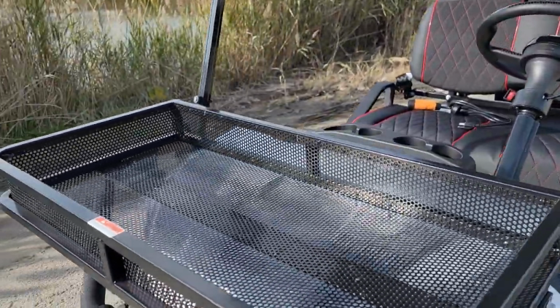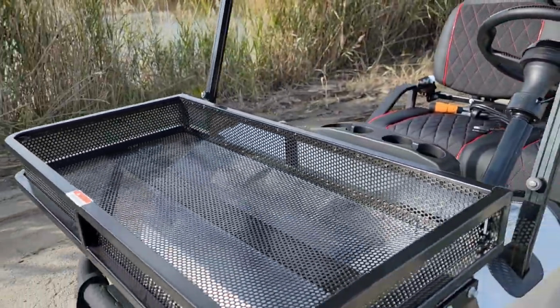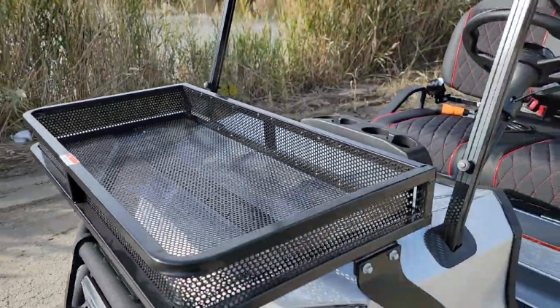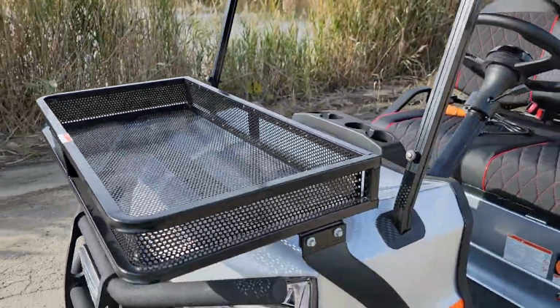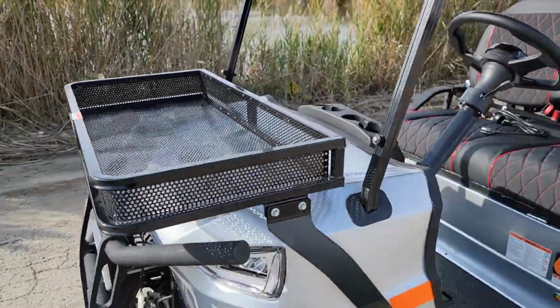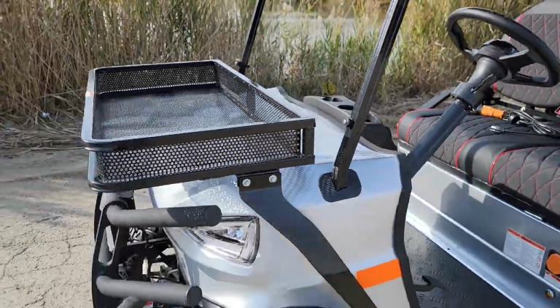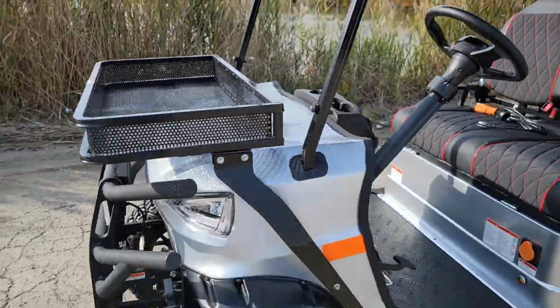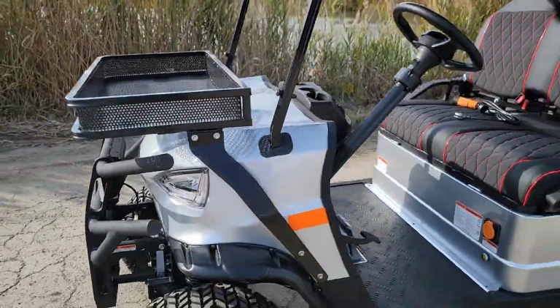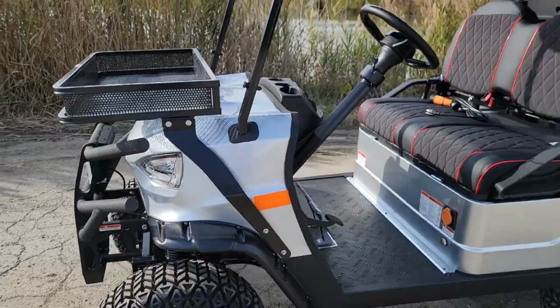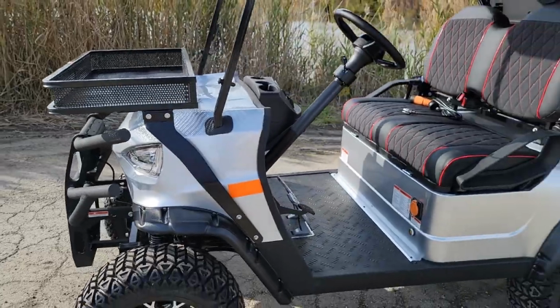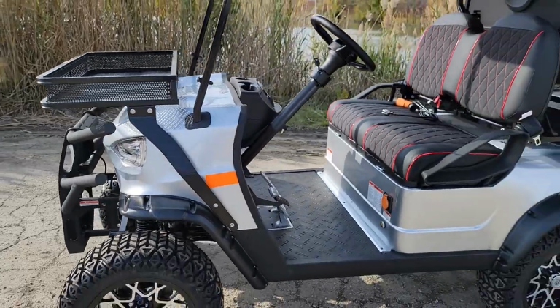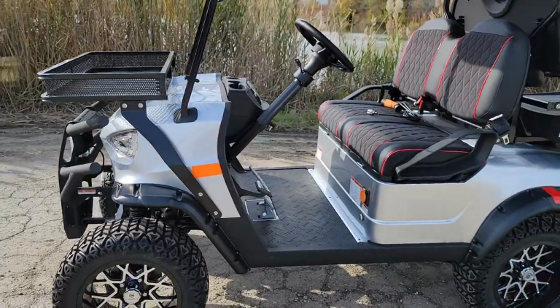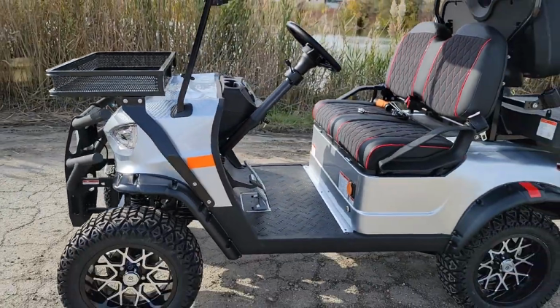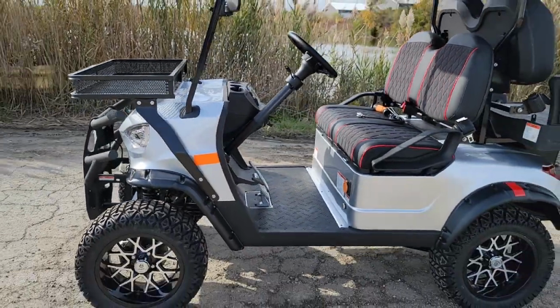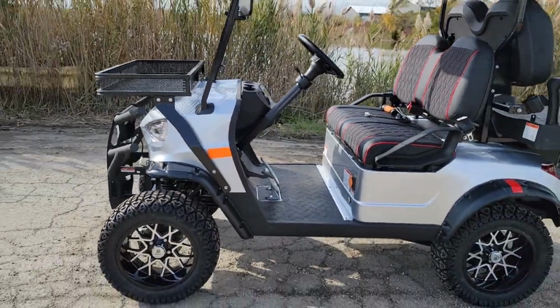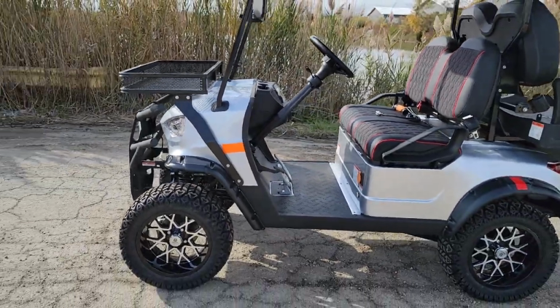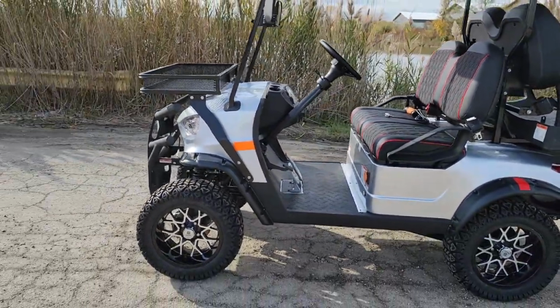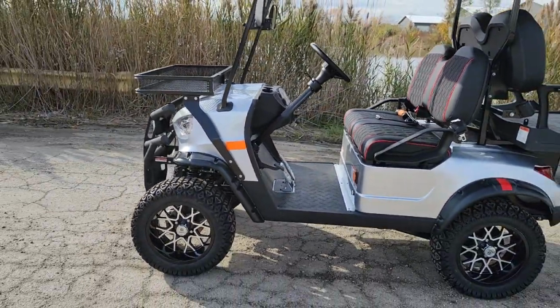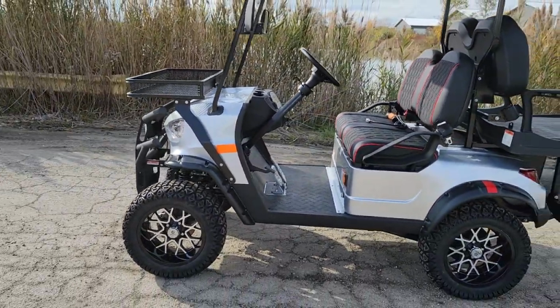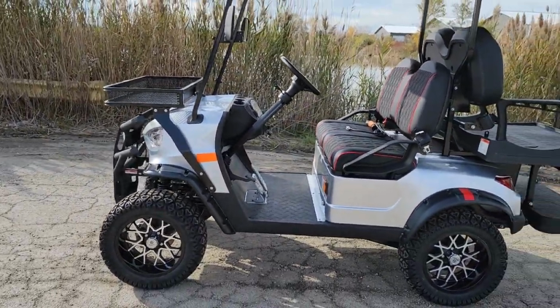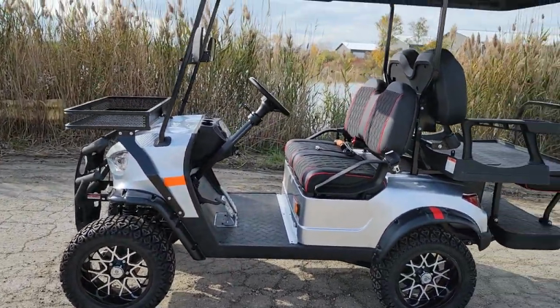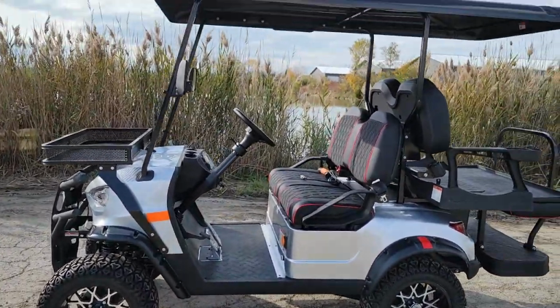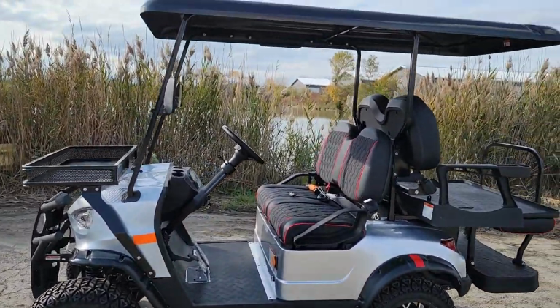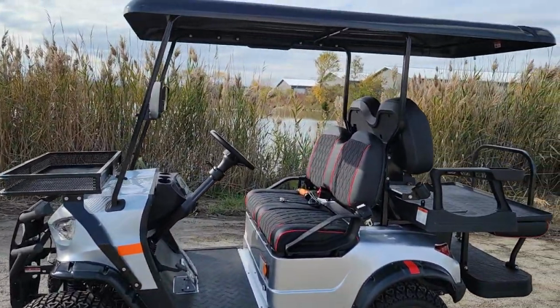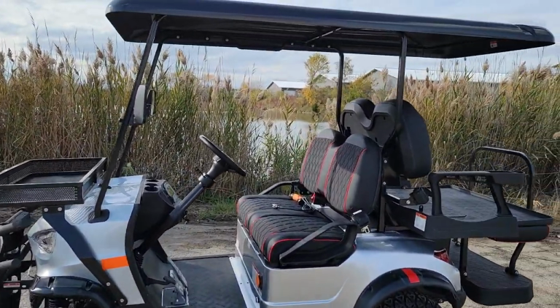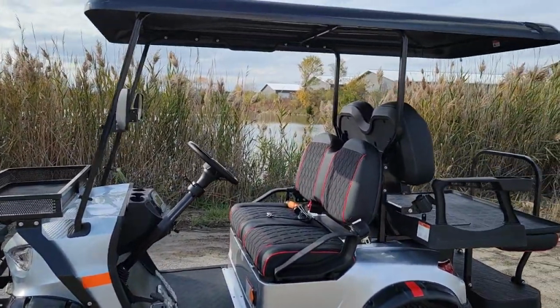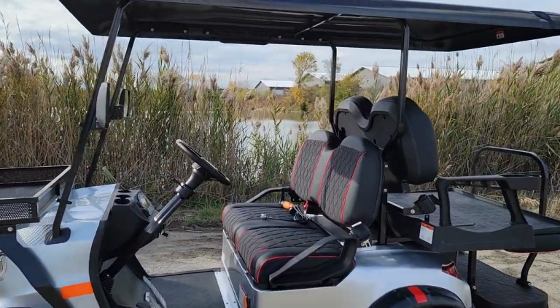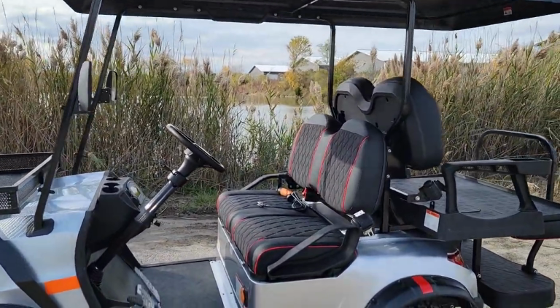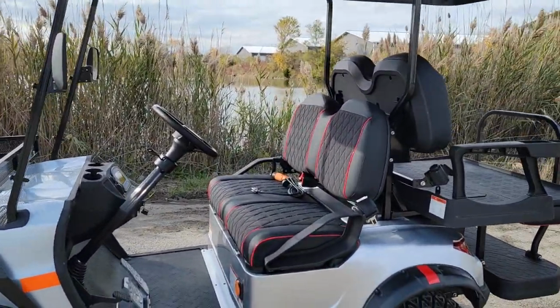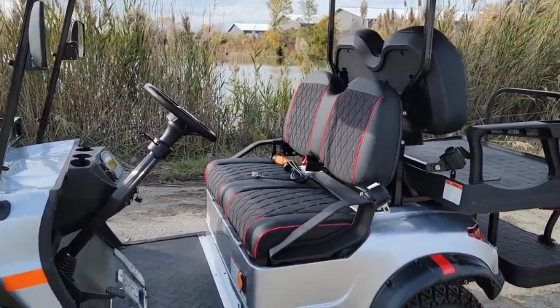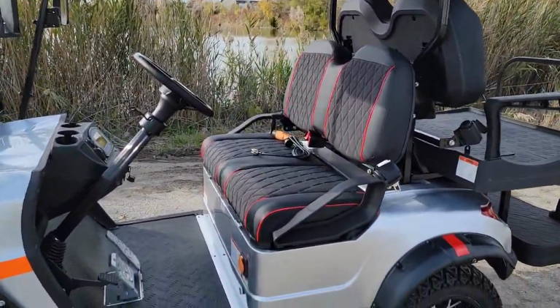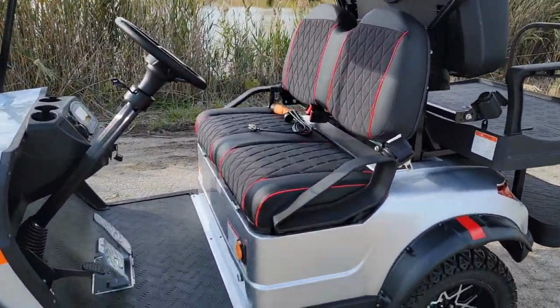You've got nice shocks along with disc brakes in the front. Call us right now — a few different colors in stock: we've got silver, we've got black, blue, and red.